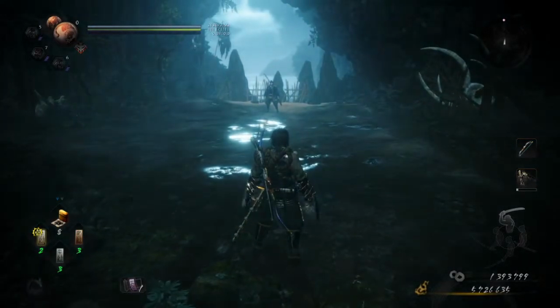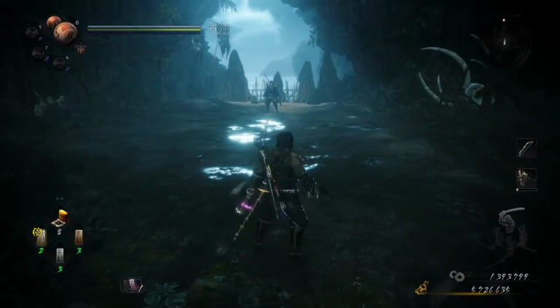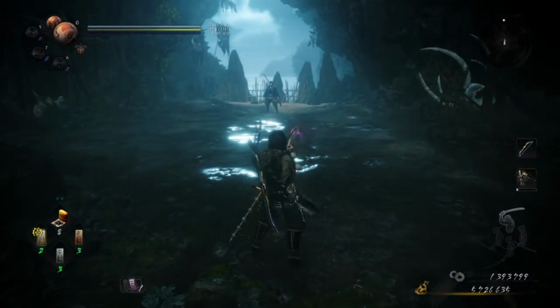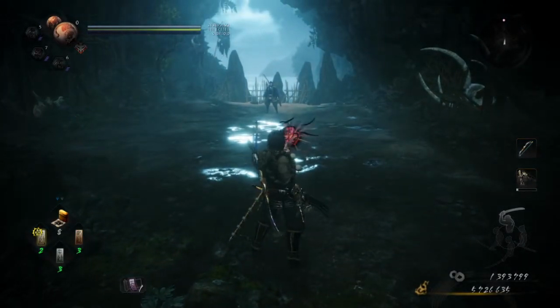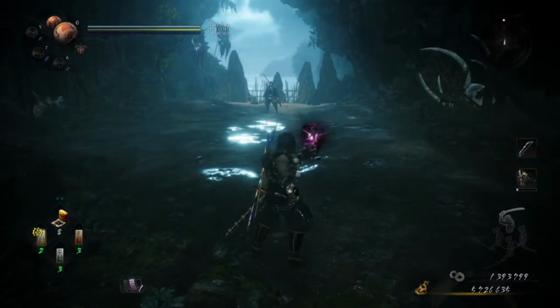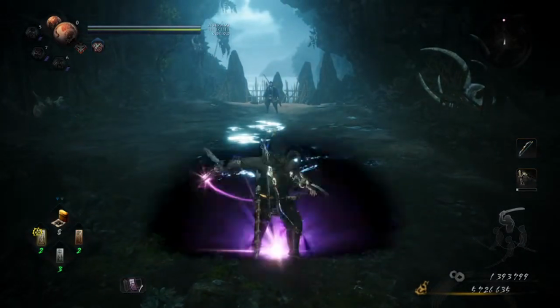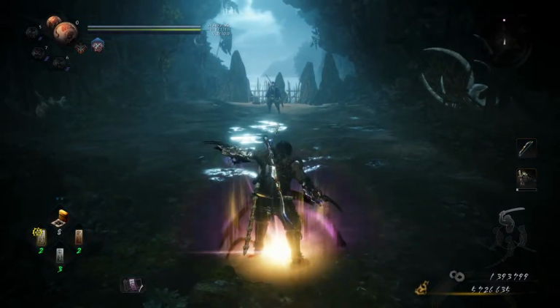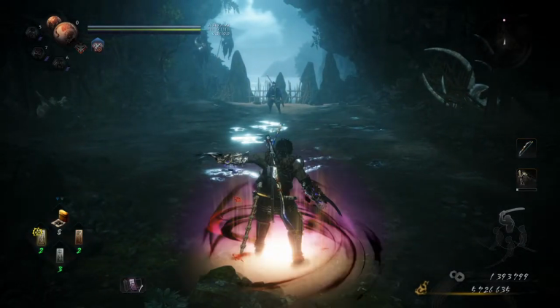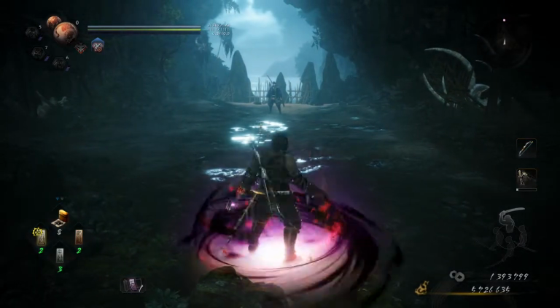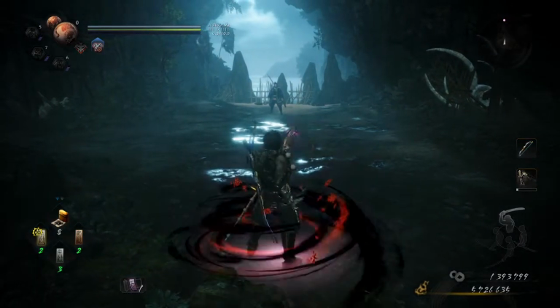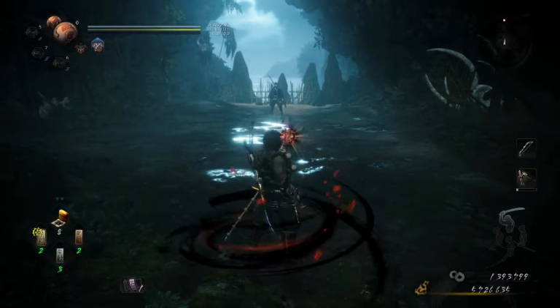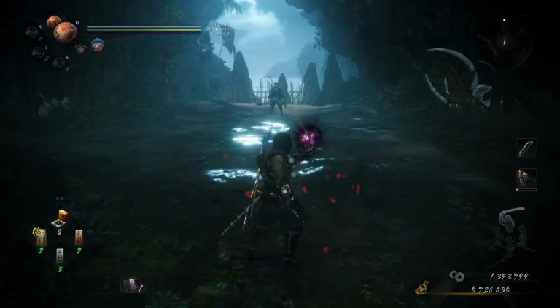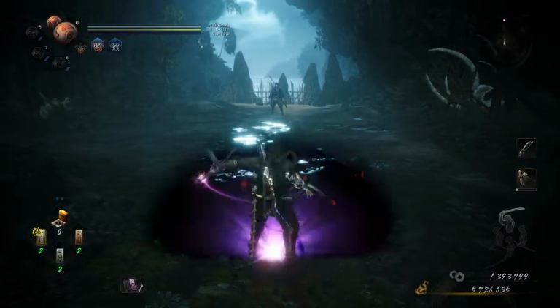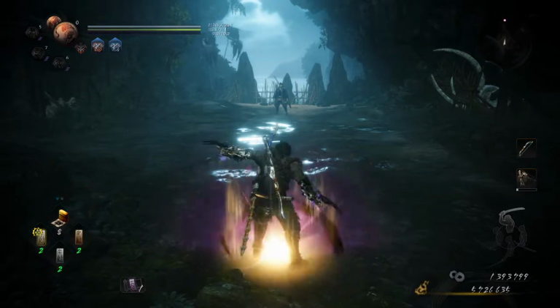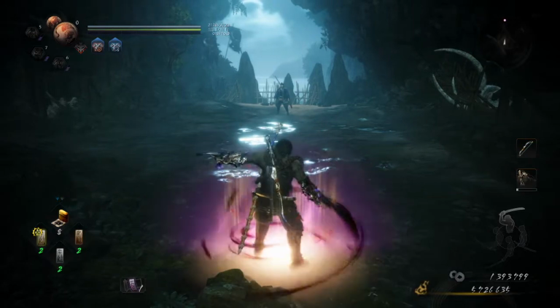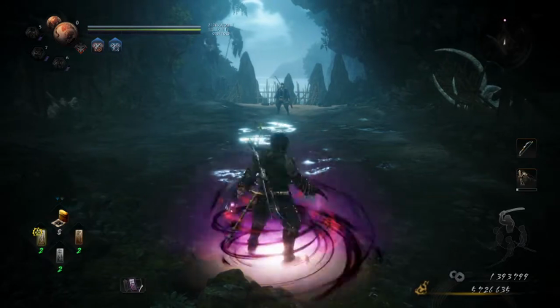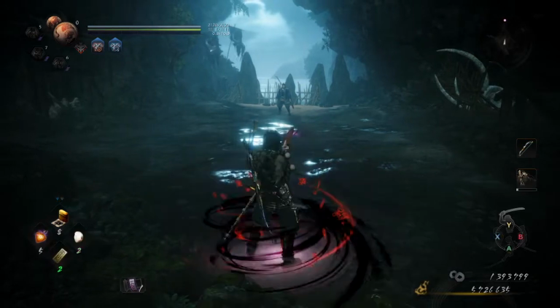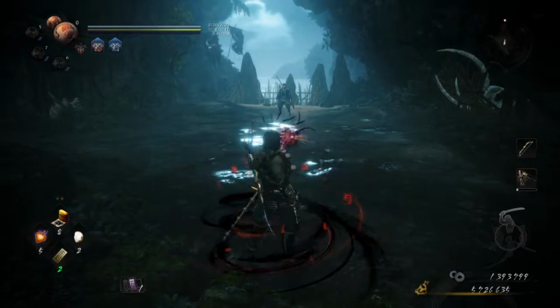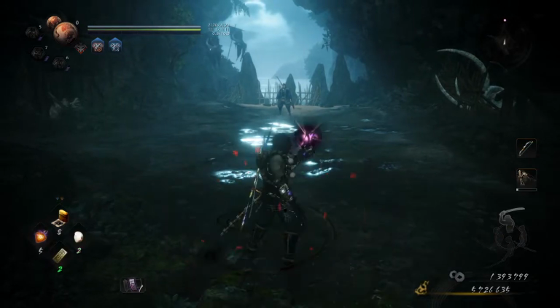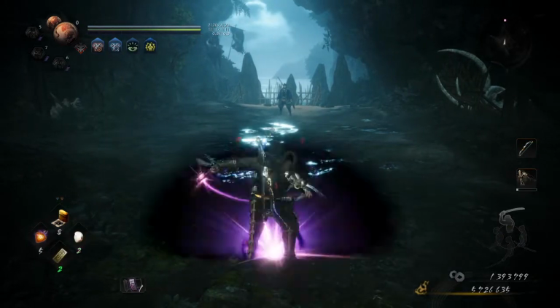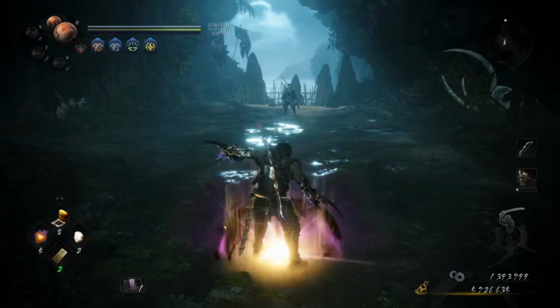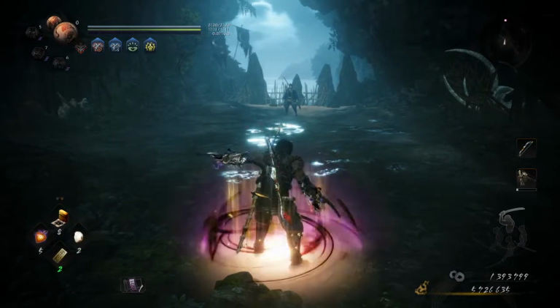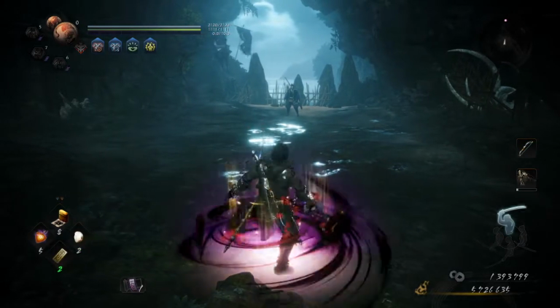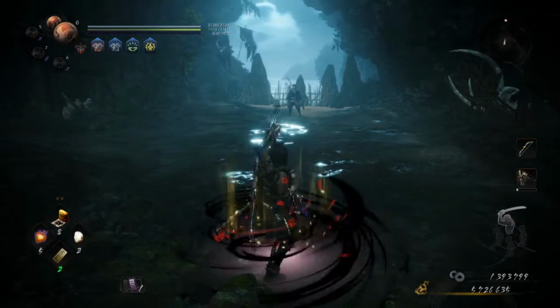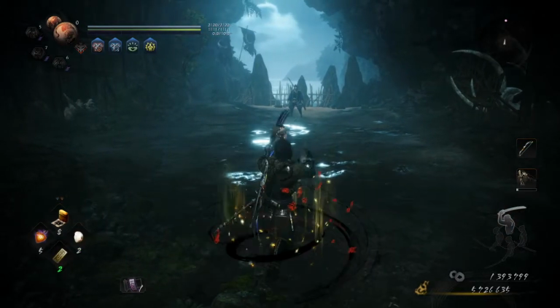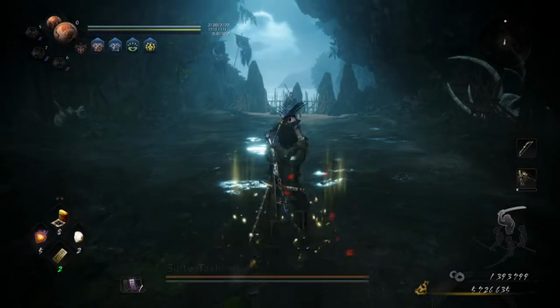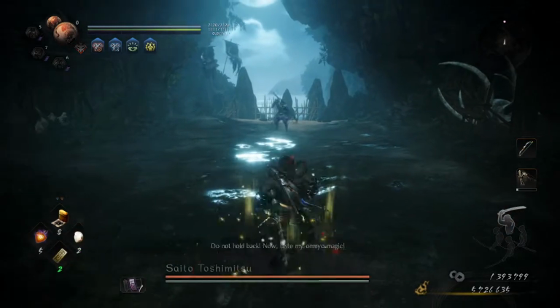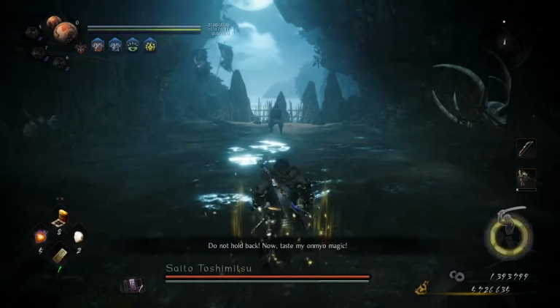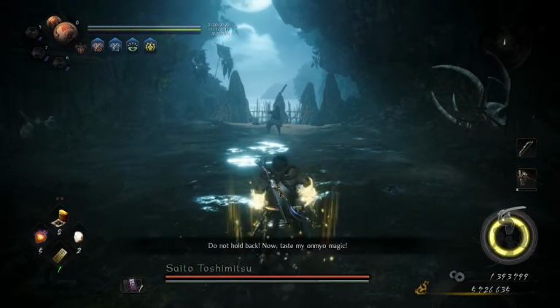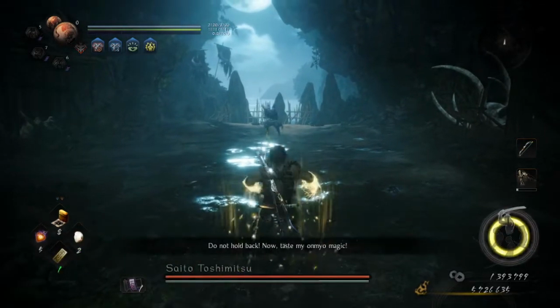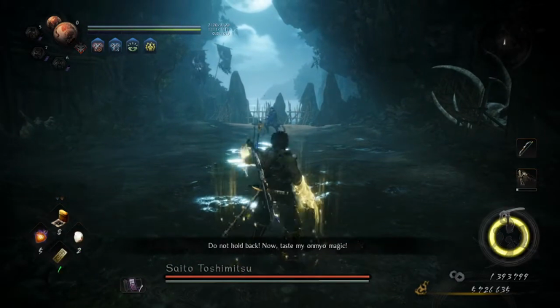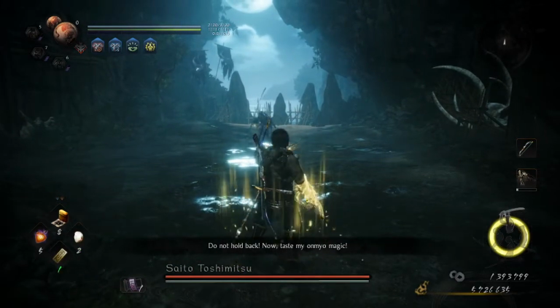In today's tool belt we'll be sporting the Barrier Talisman, the Fire Stop Talisman, the Water Stop Talisman, and the Lightning Talisman.